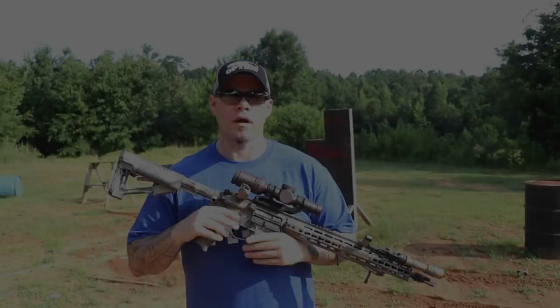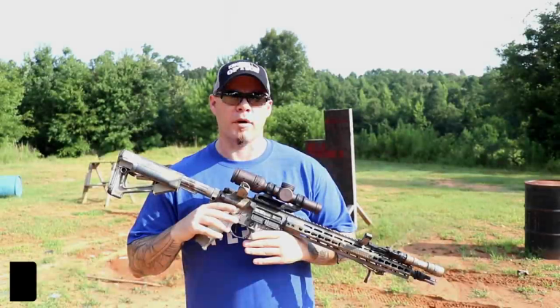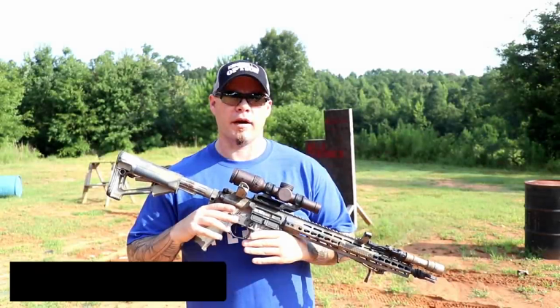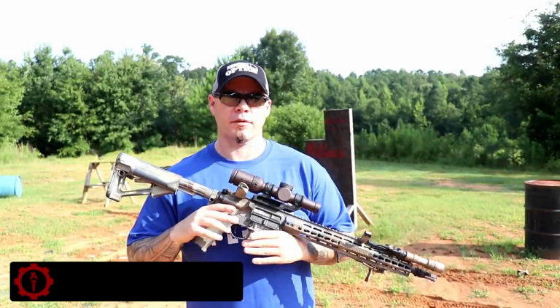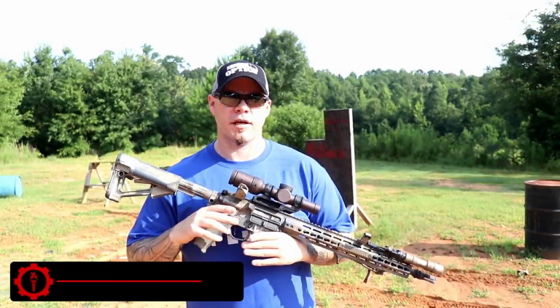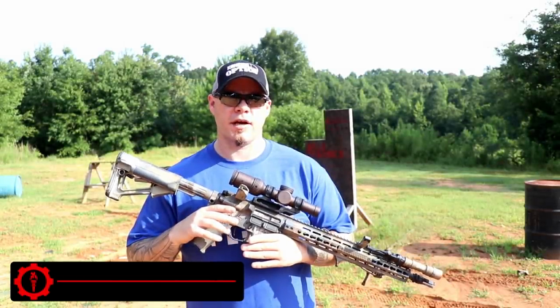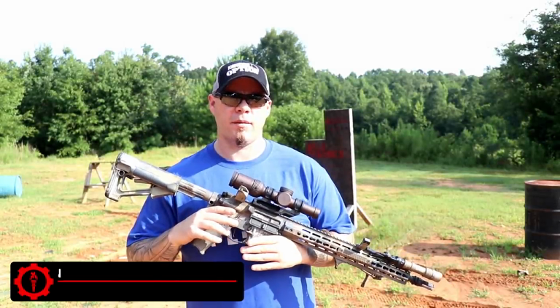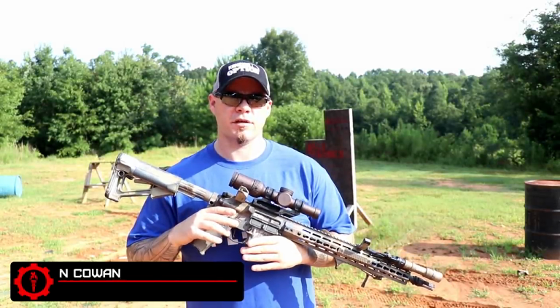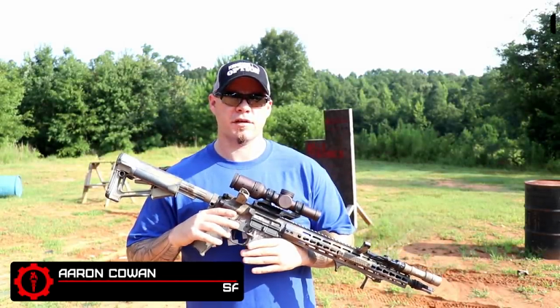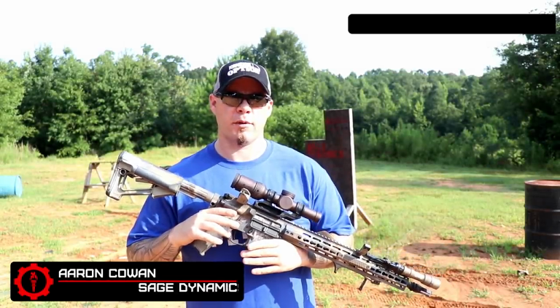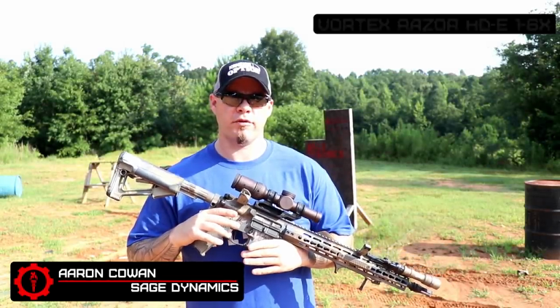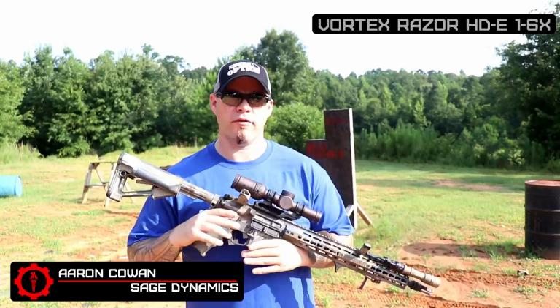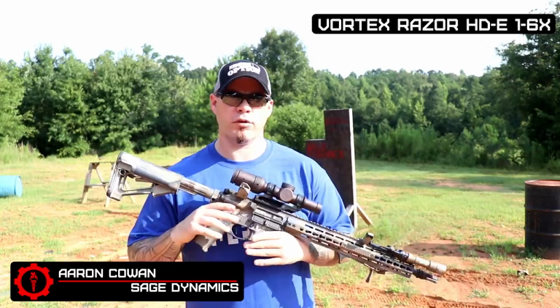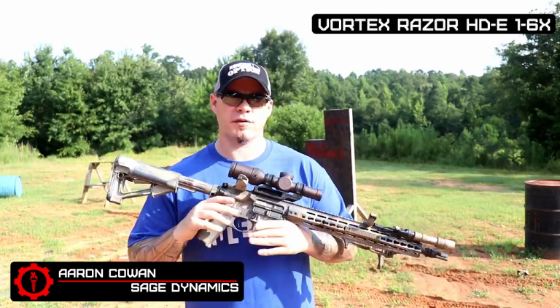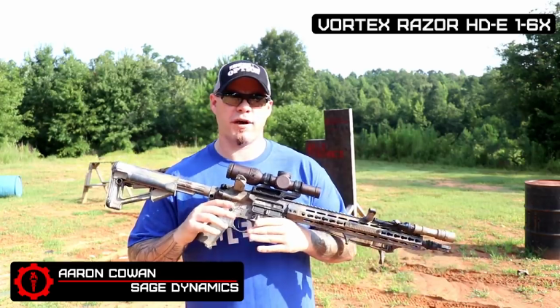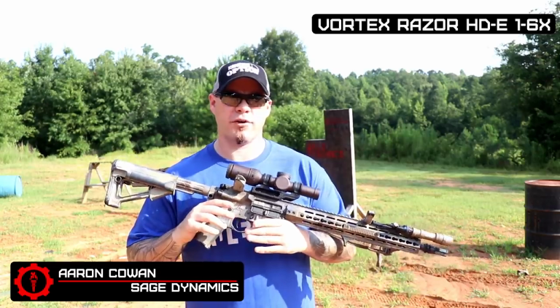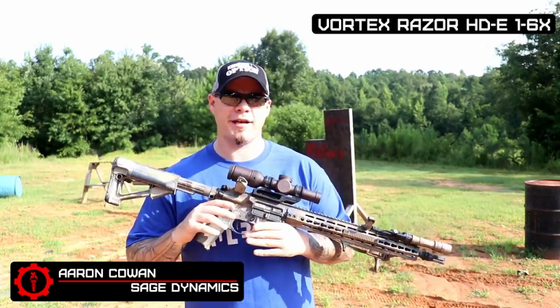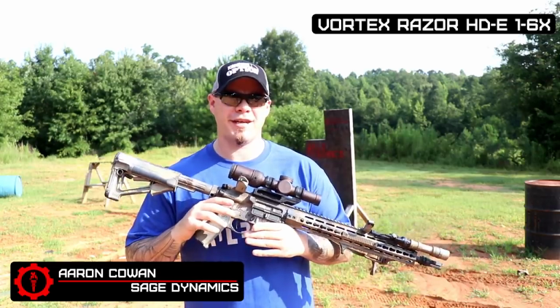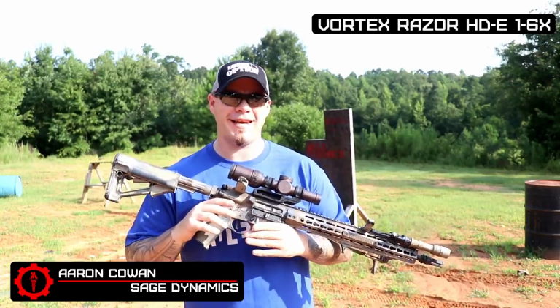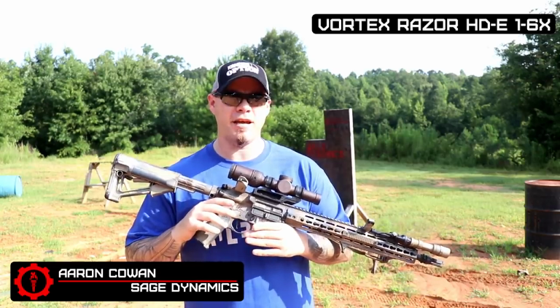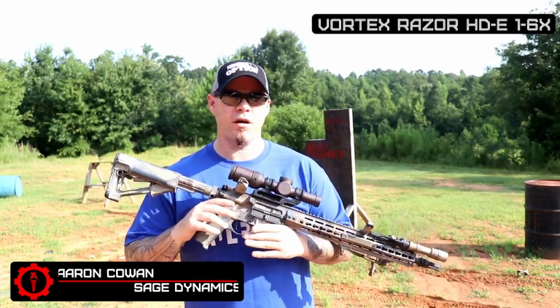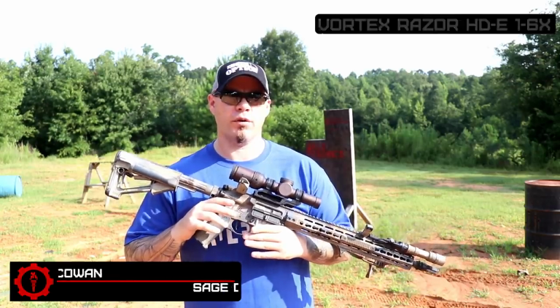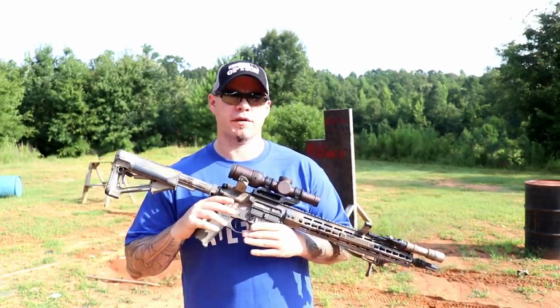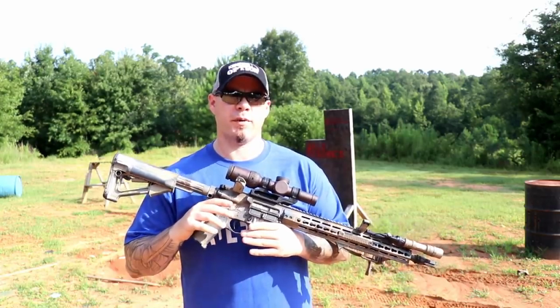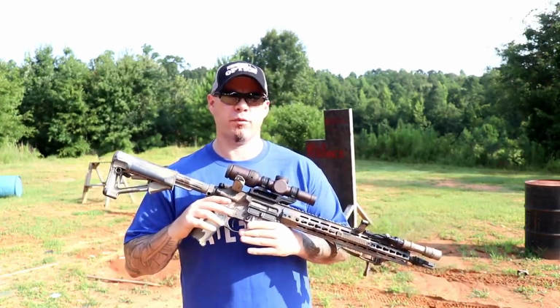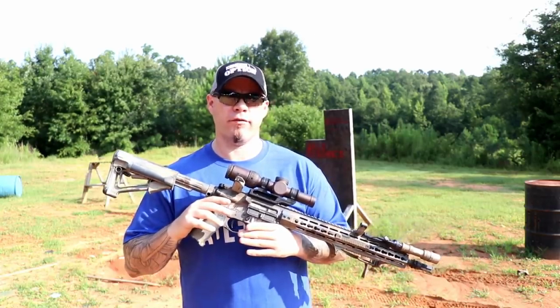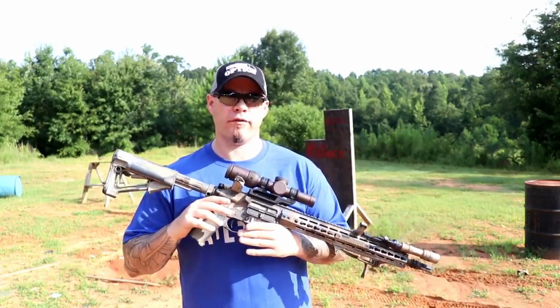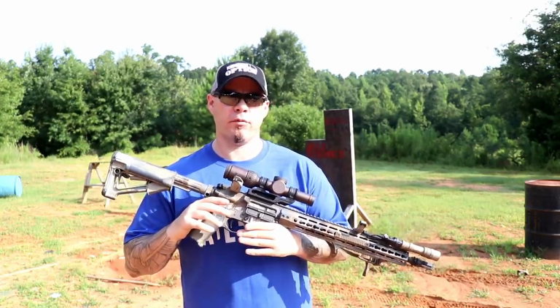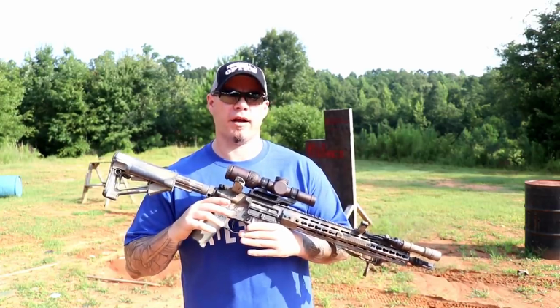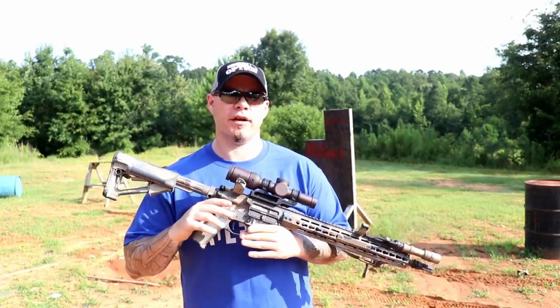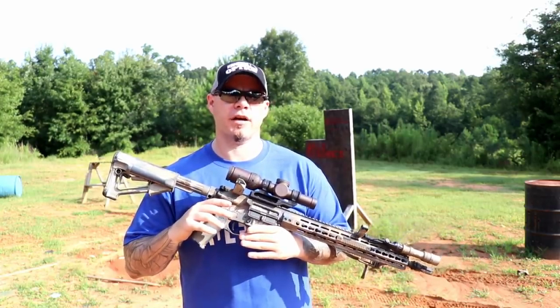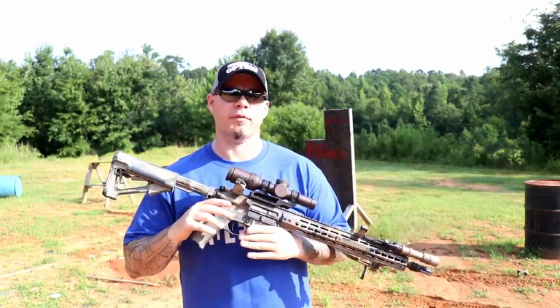Hey everybody, Aaron Cowen, Sage Dynamics, and this is my review of the Vortex Razor HD E 1-6x24 variable magnification optic.